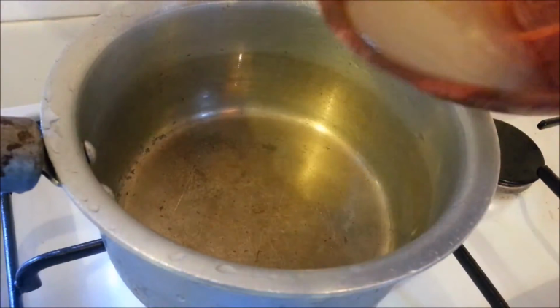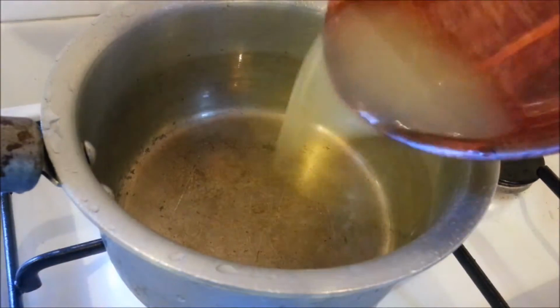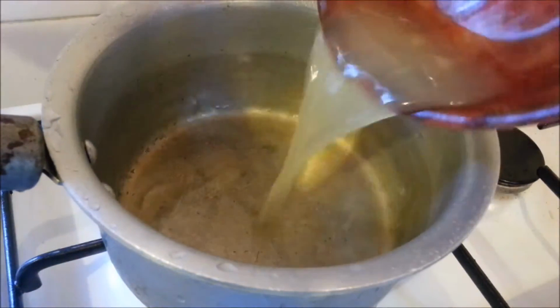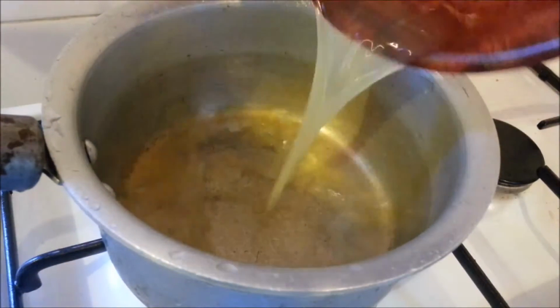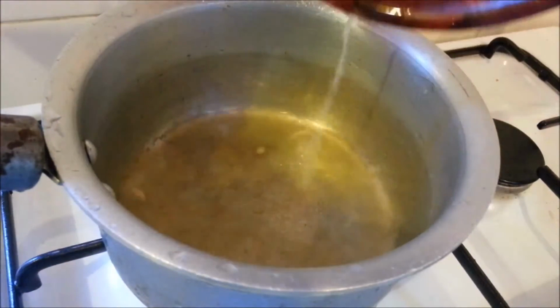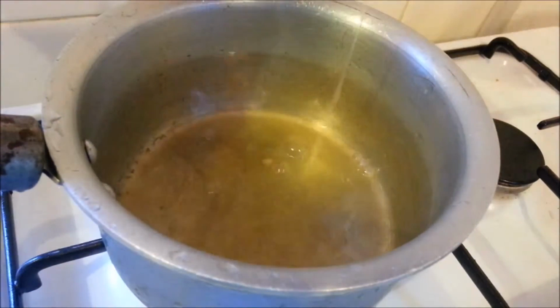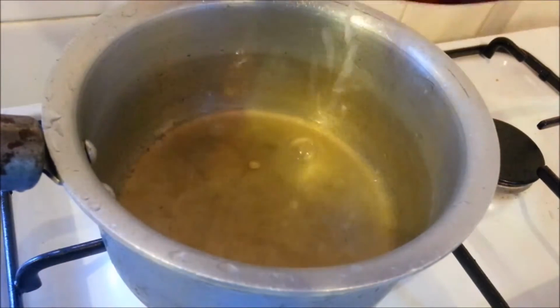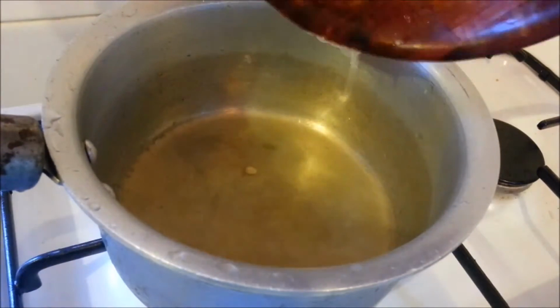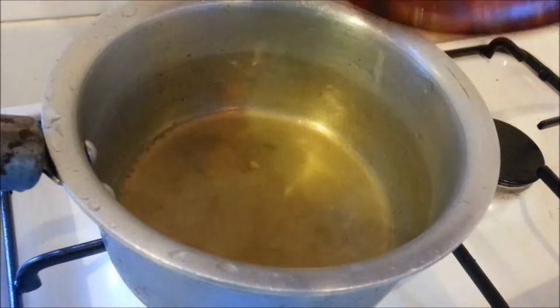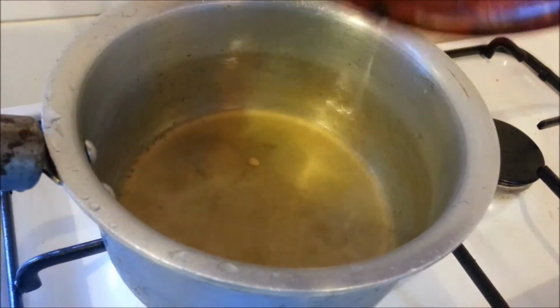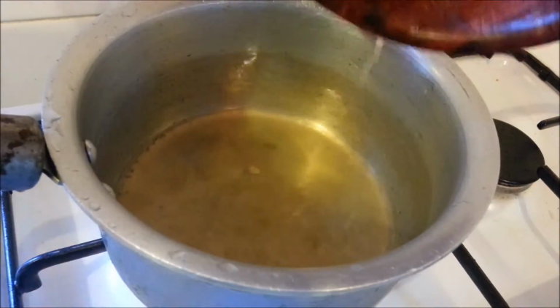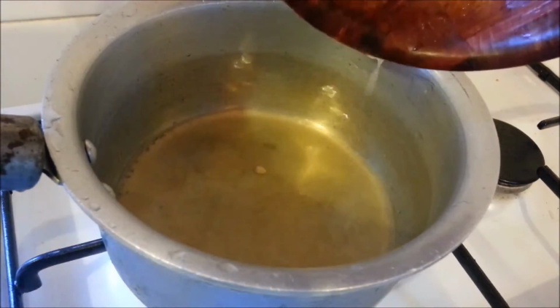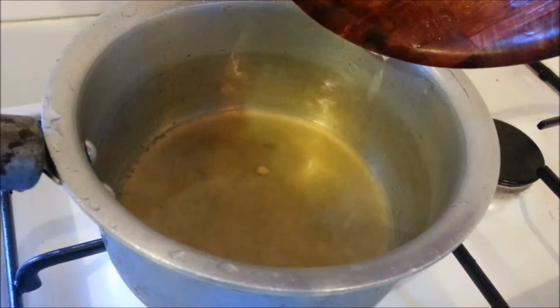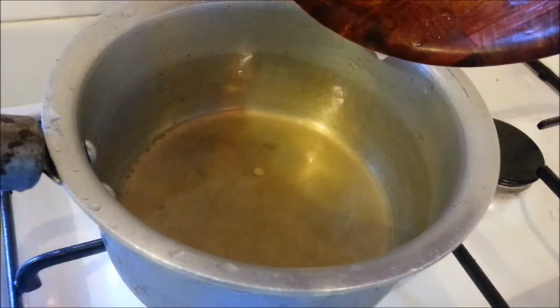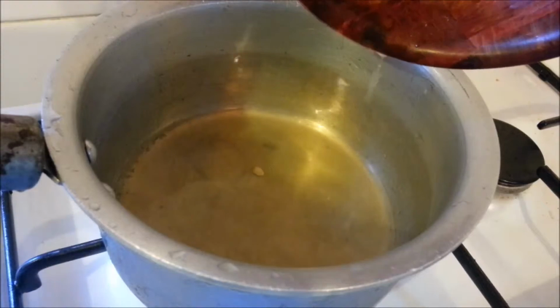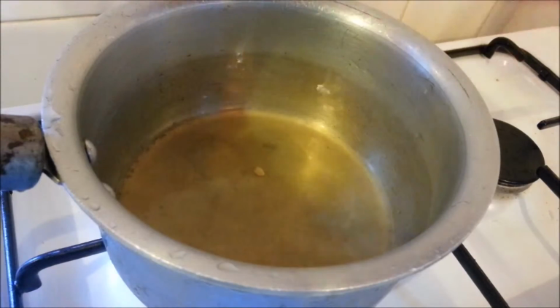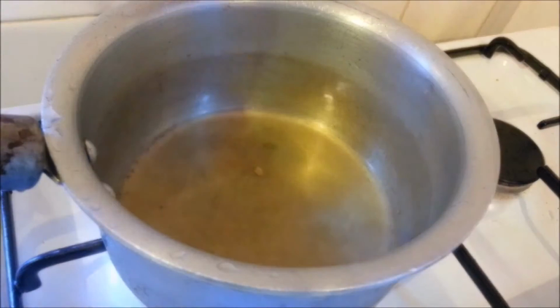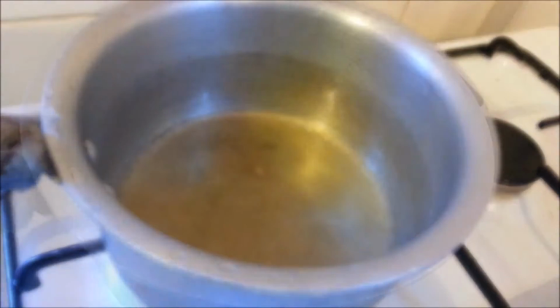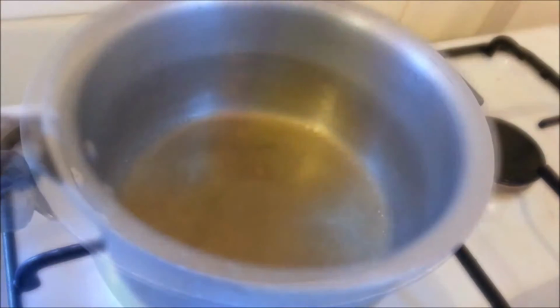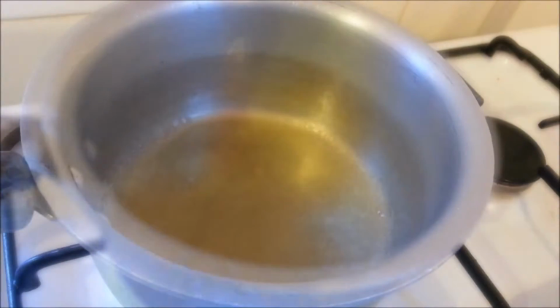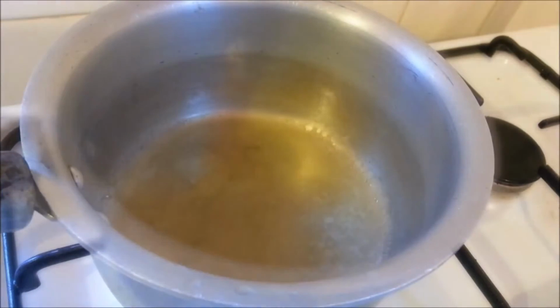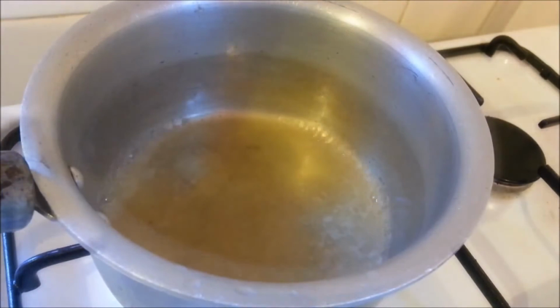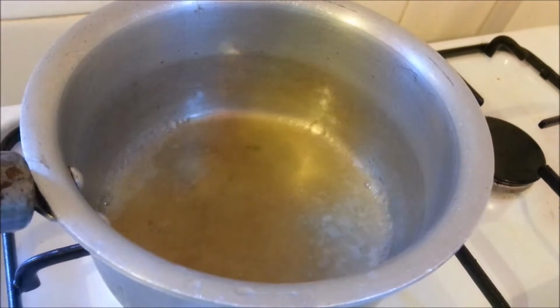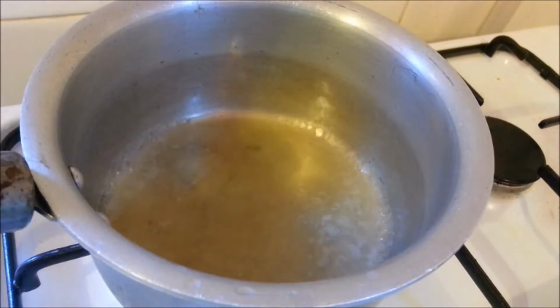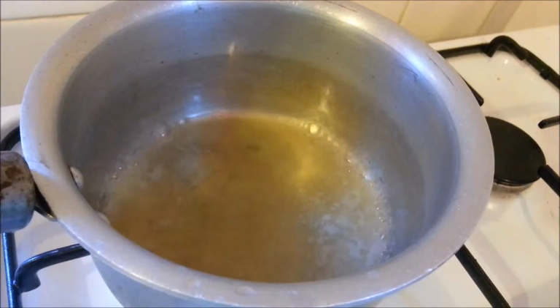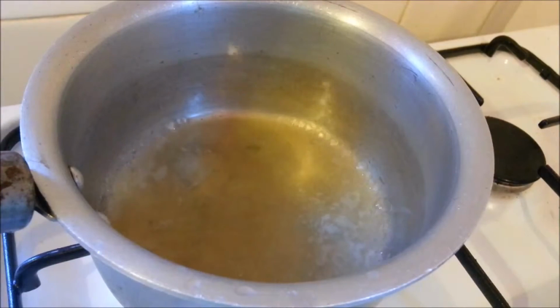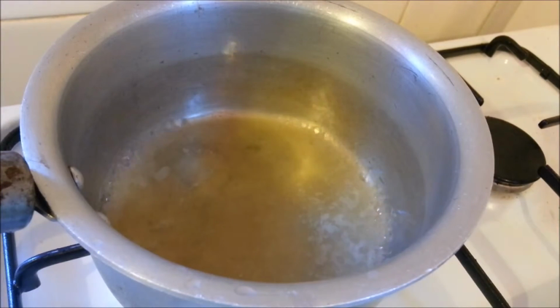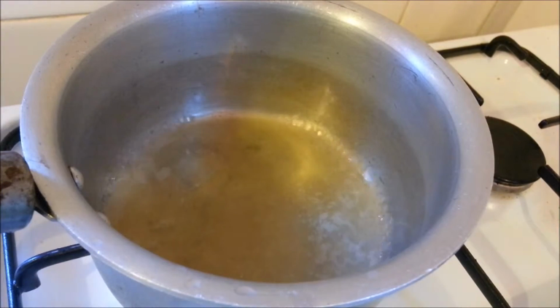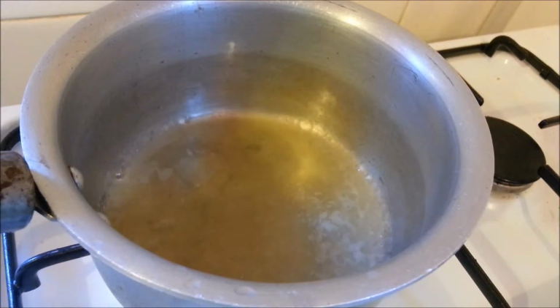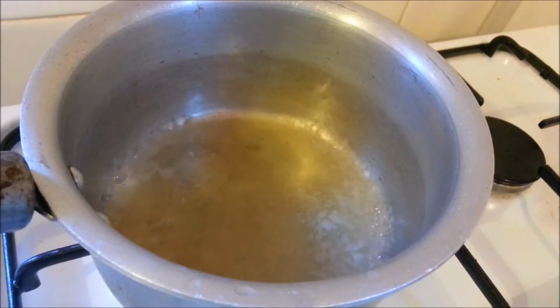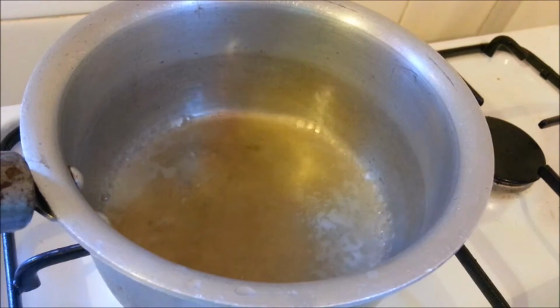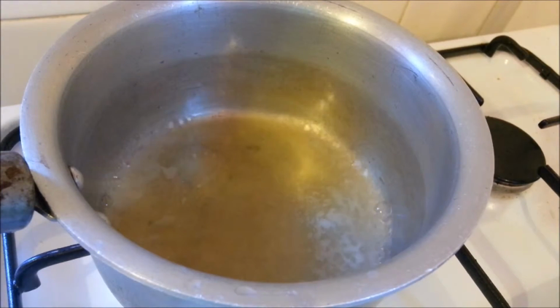In another saucepan, add the wine vinegar and the lemon juice and bring it to a boil.